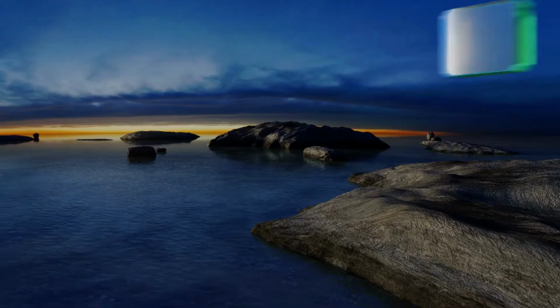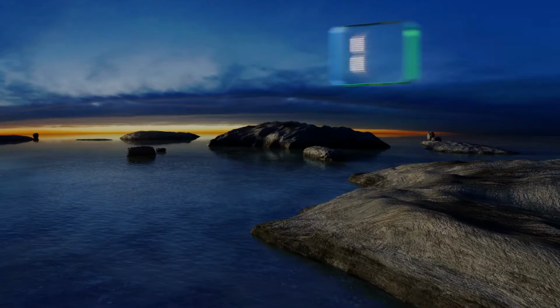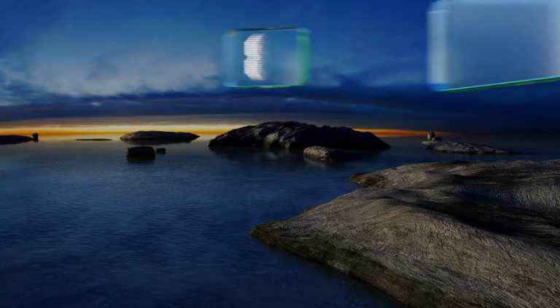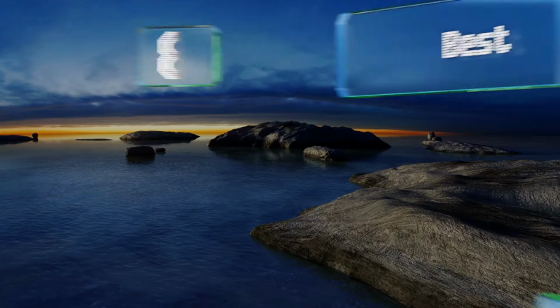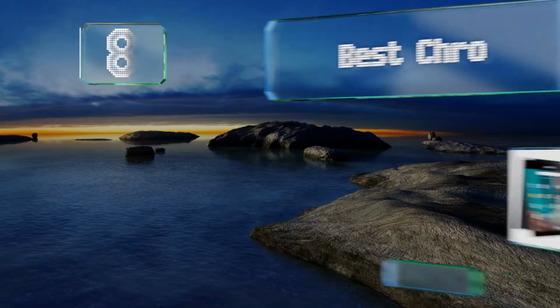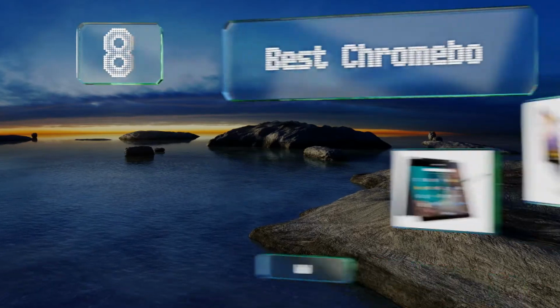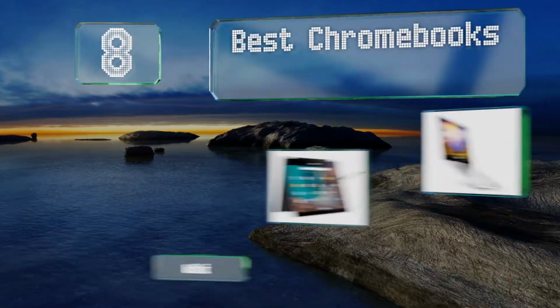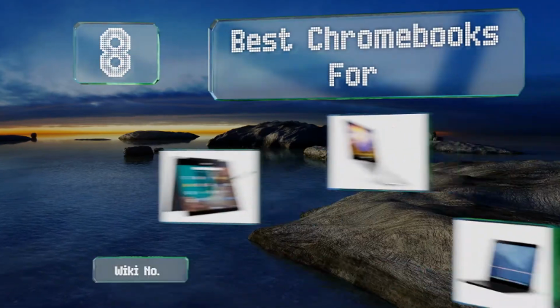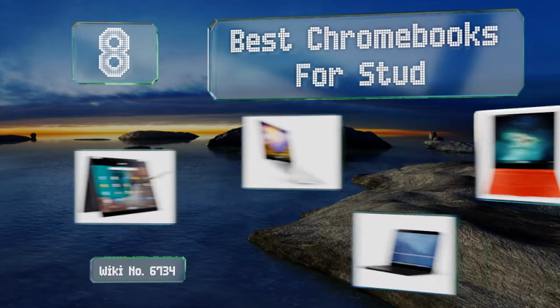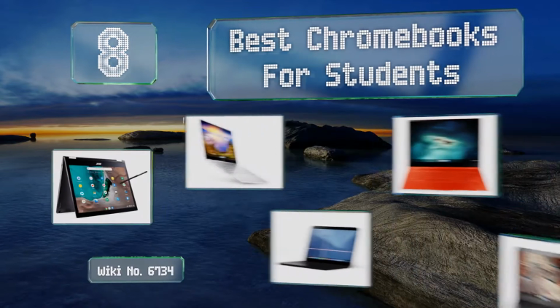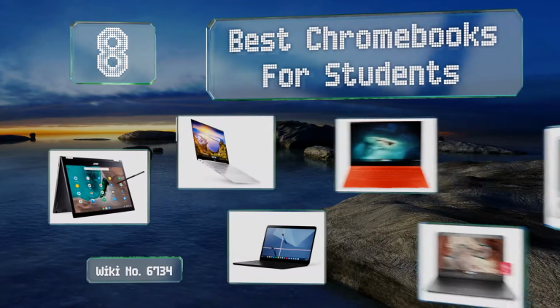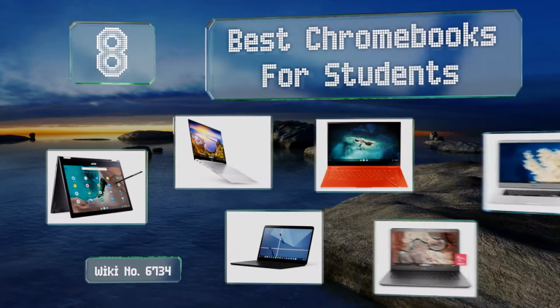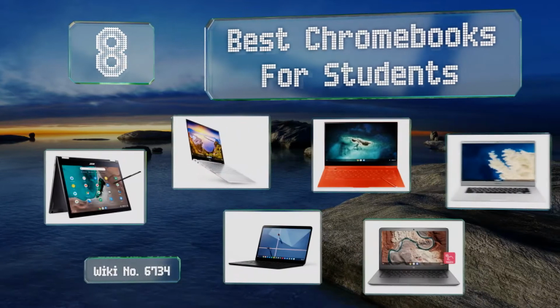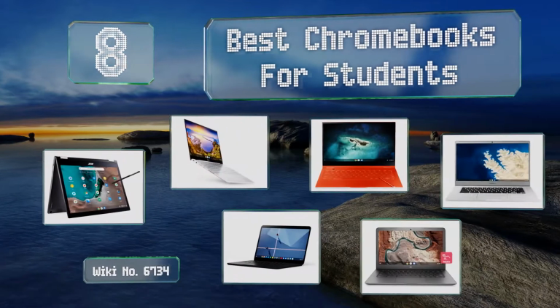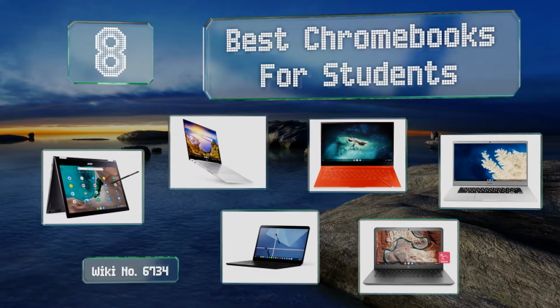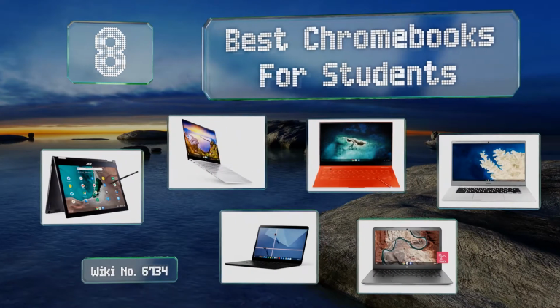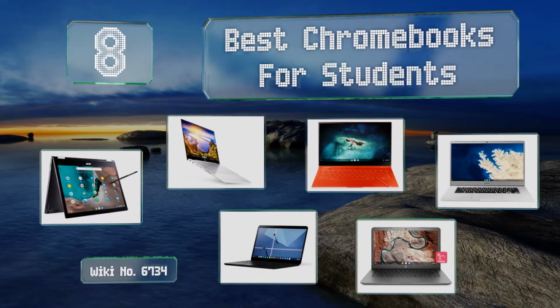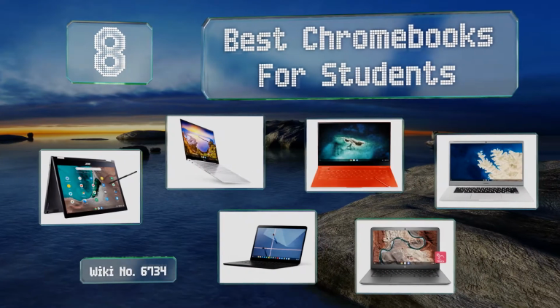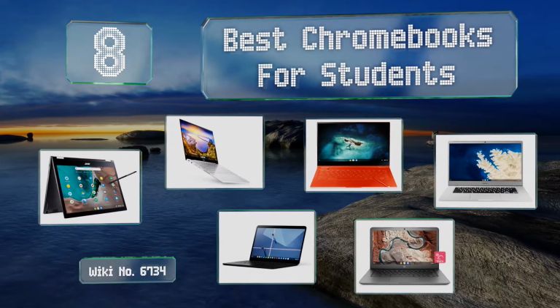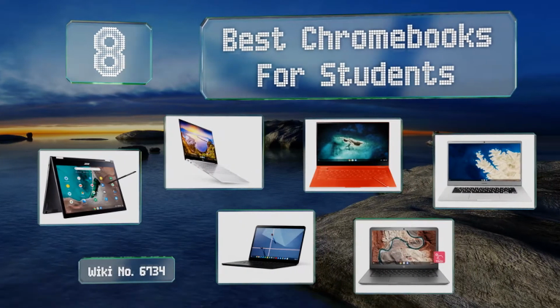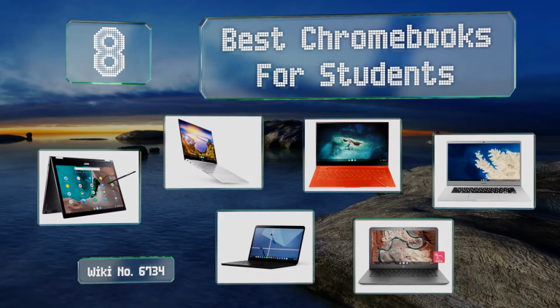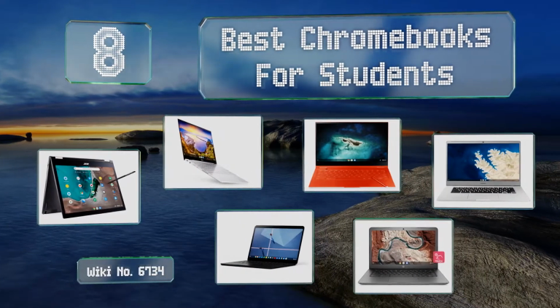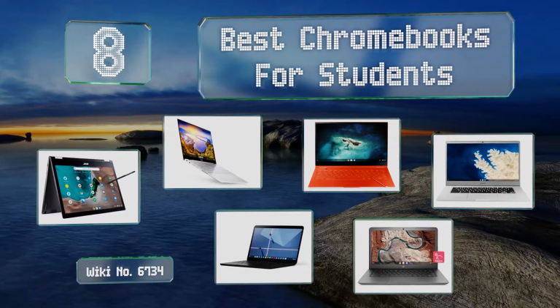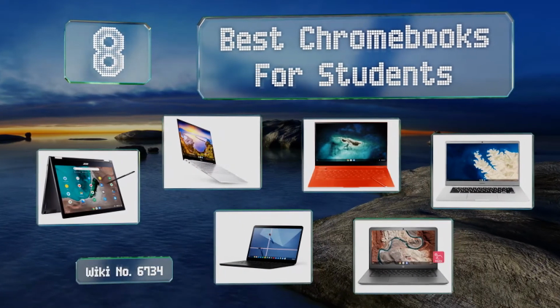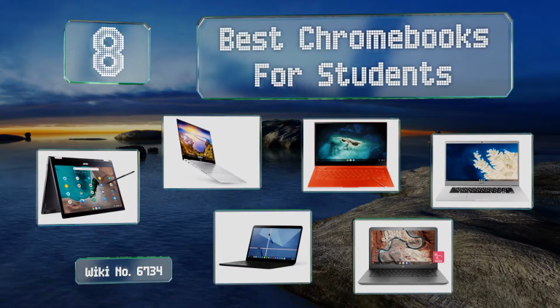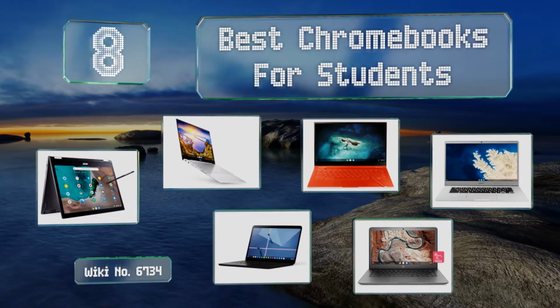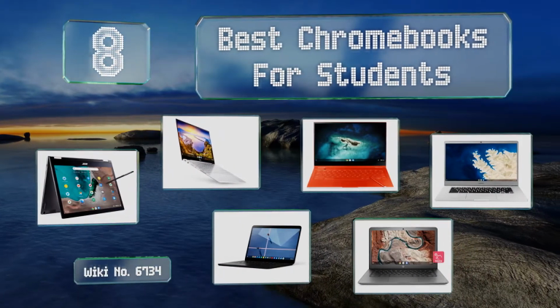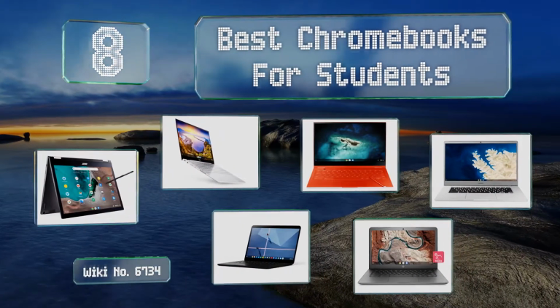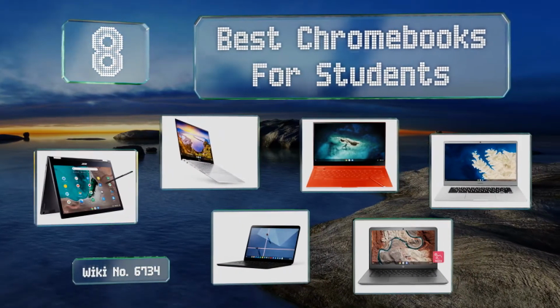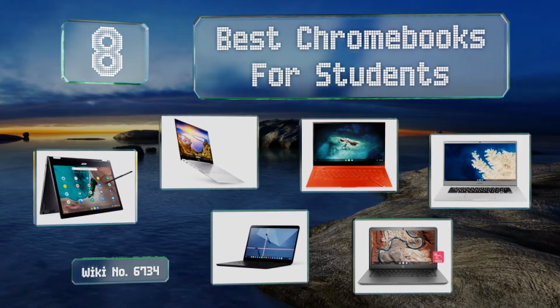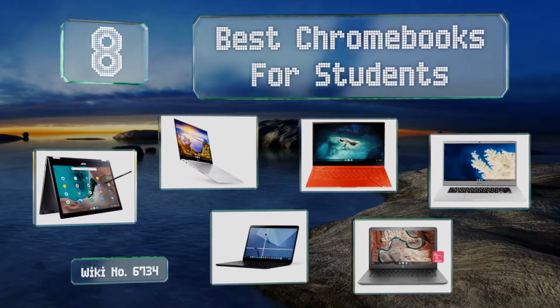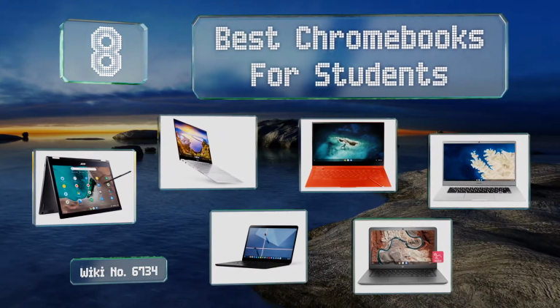EasyVid presents the eight best Chromebooks for students. Let's get started with the list.